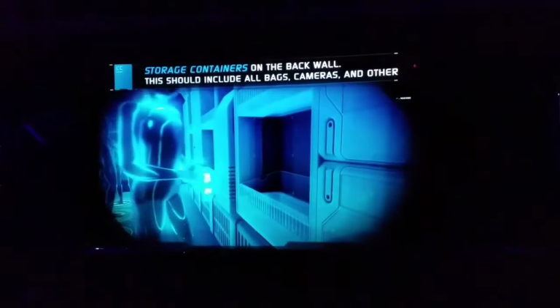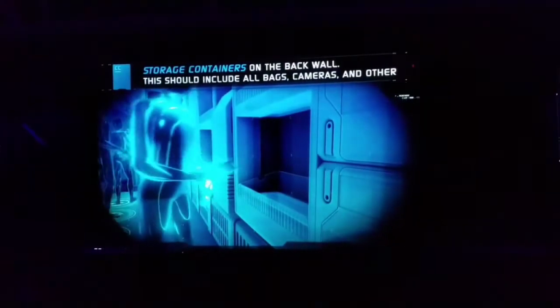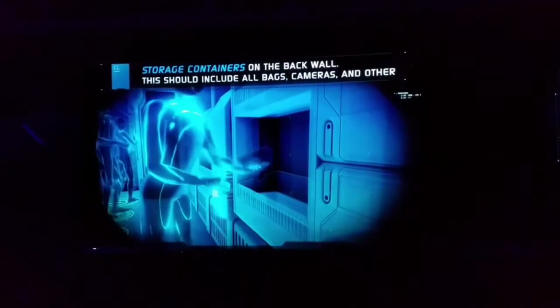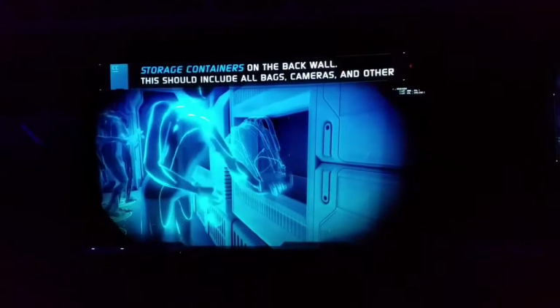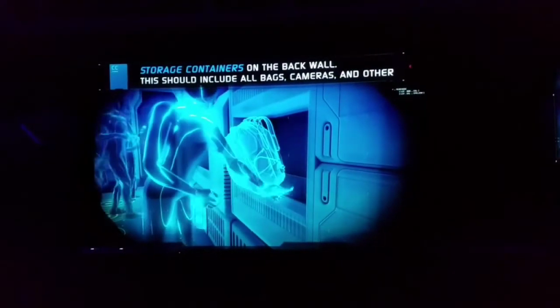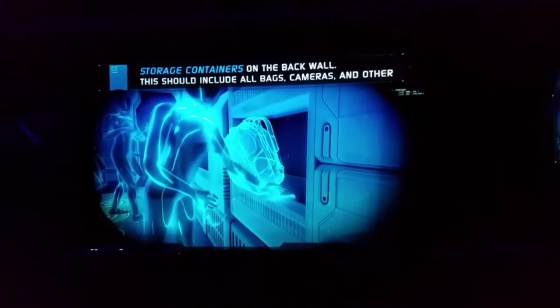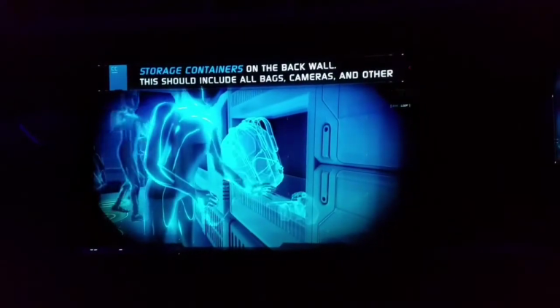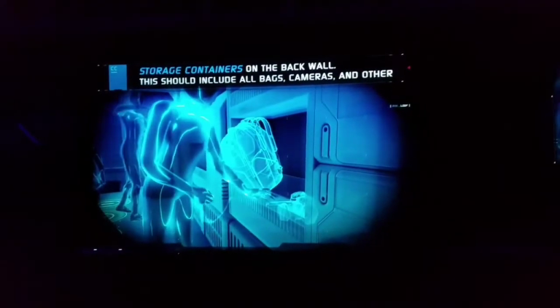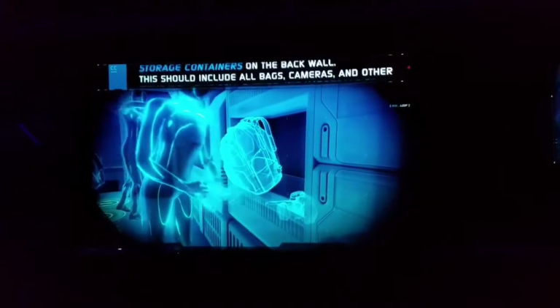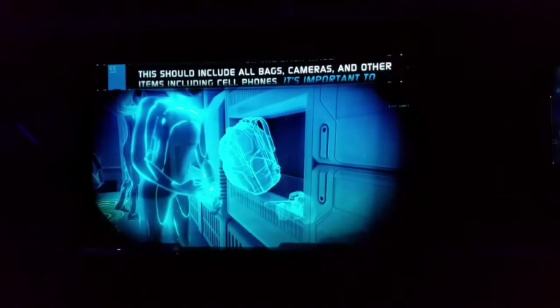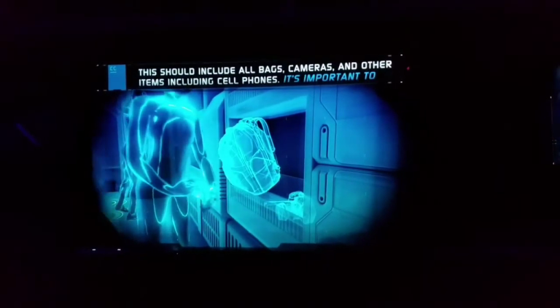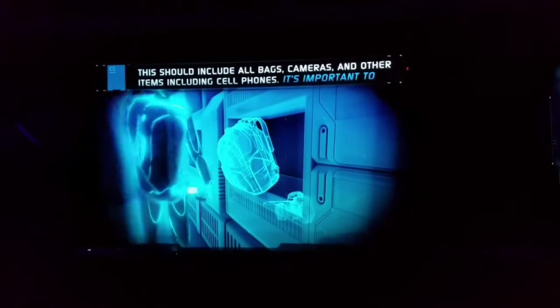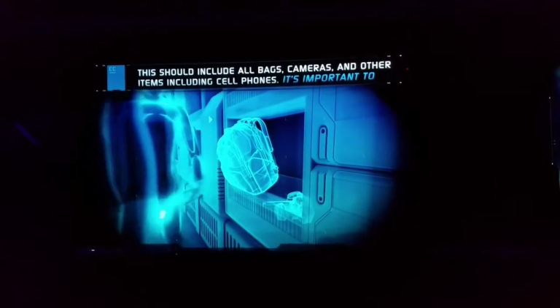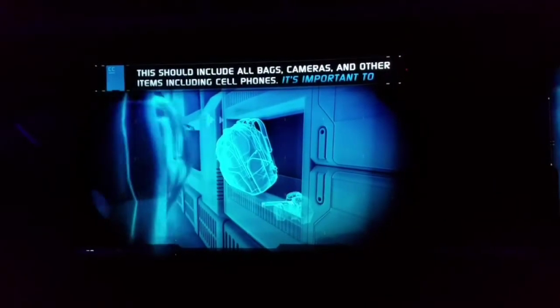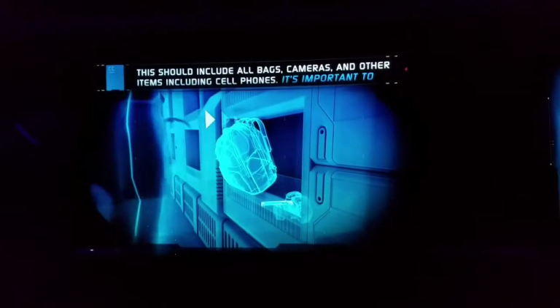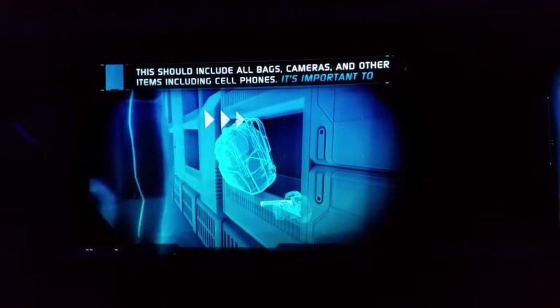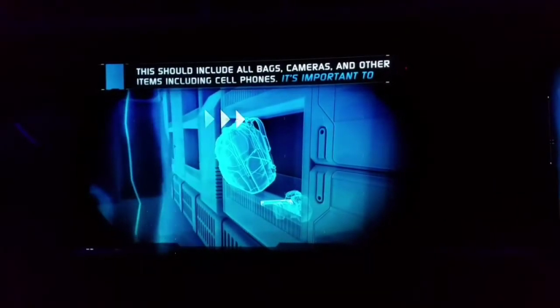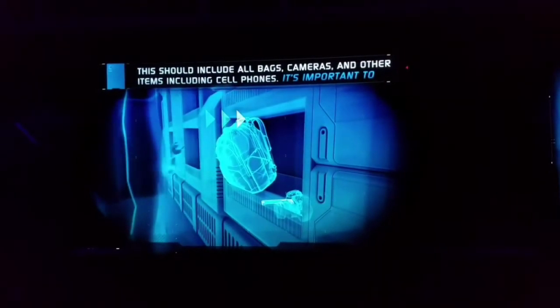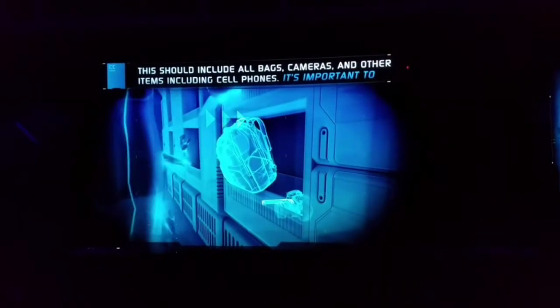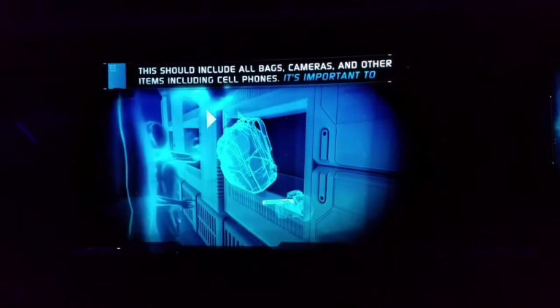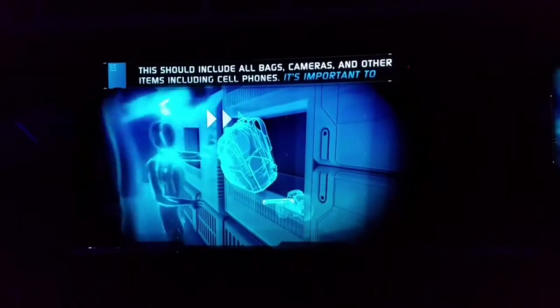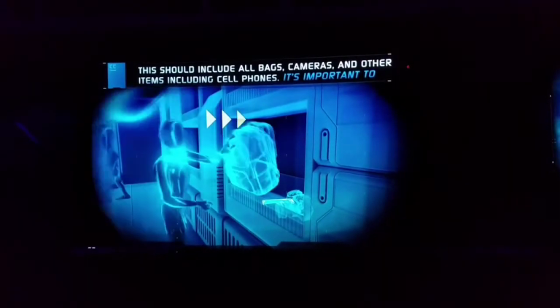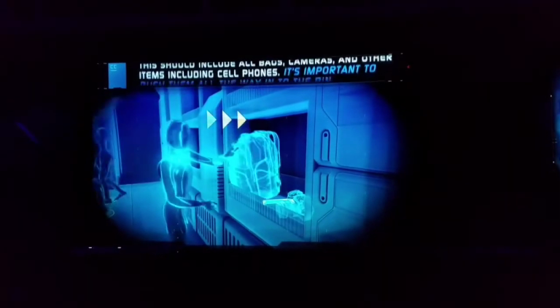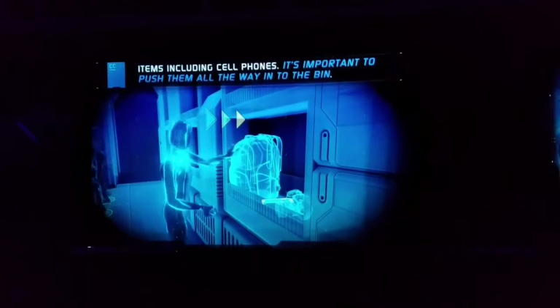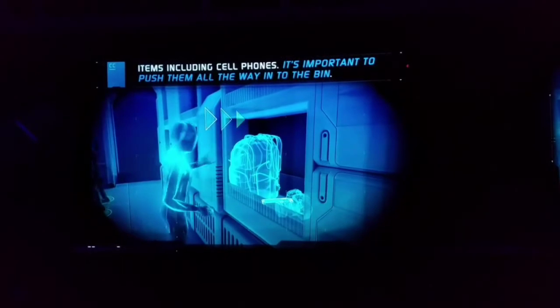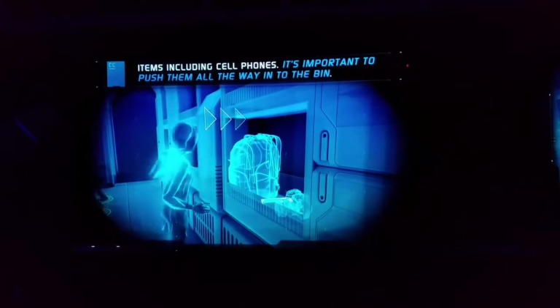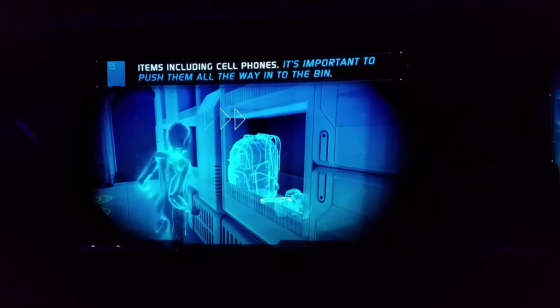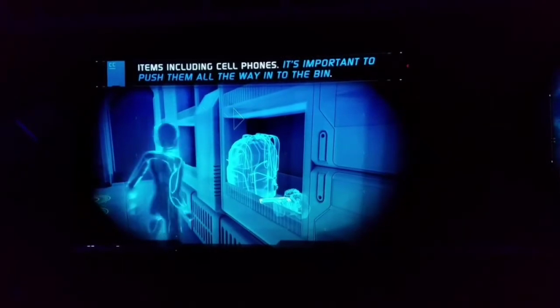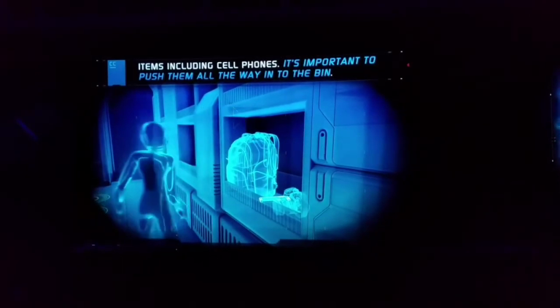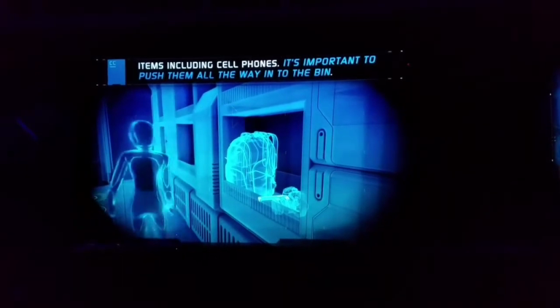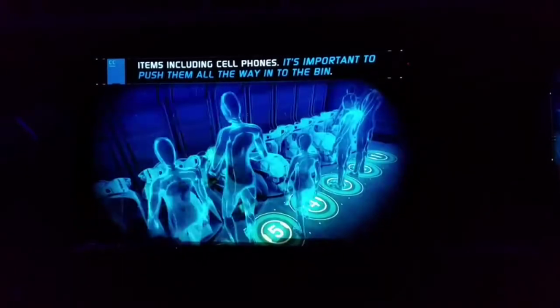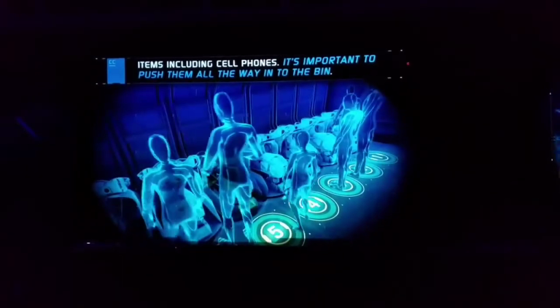This should include all bags, cameras, and other items including cell phones. It's important to push them all the way into the bin.